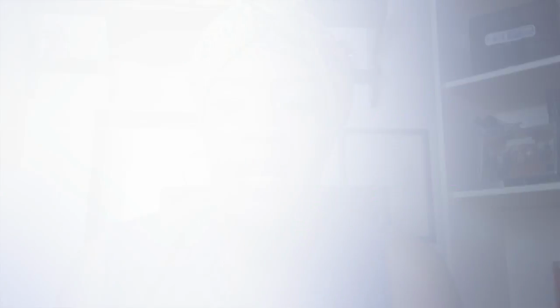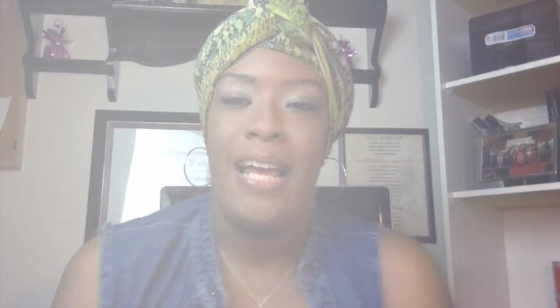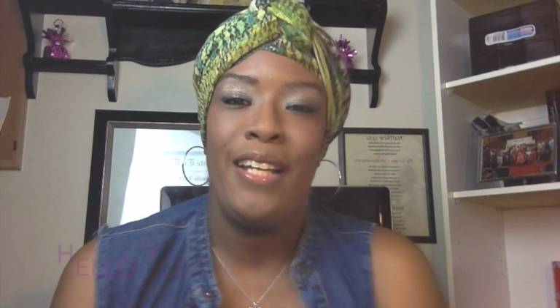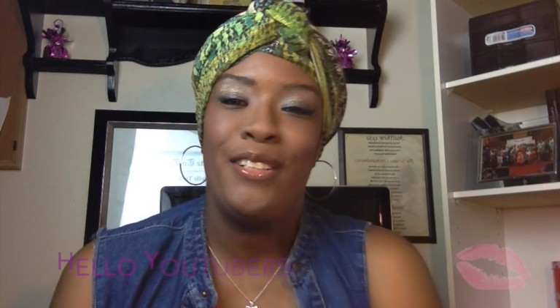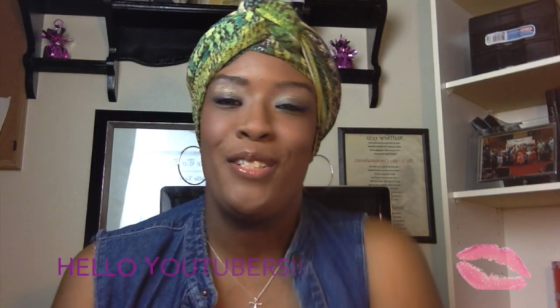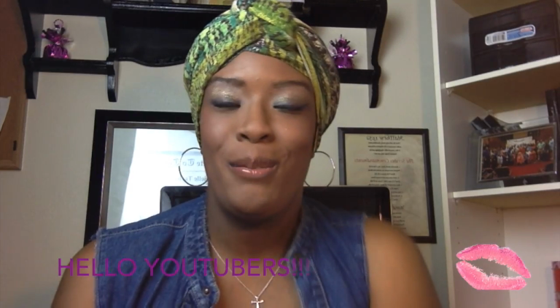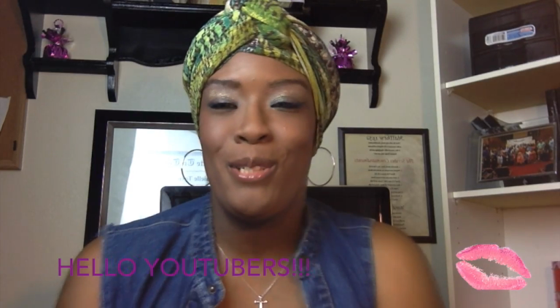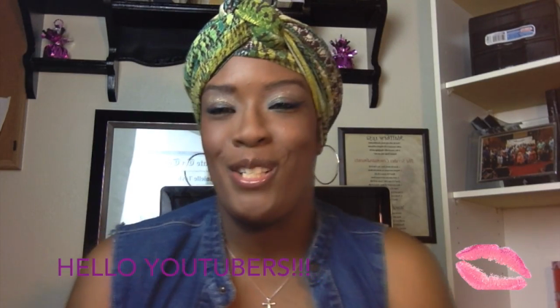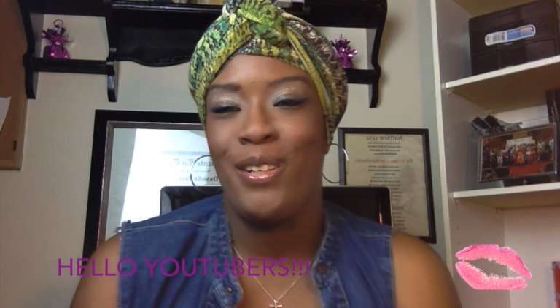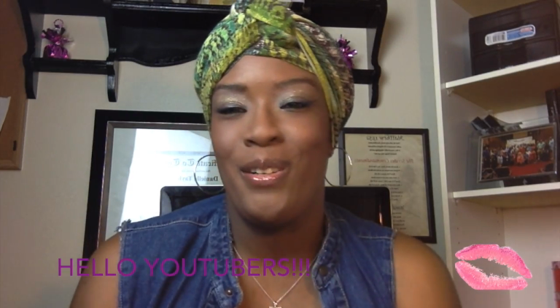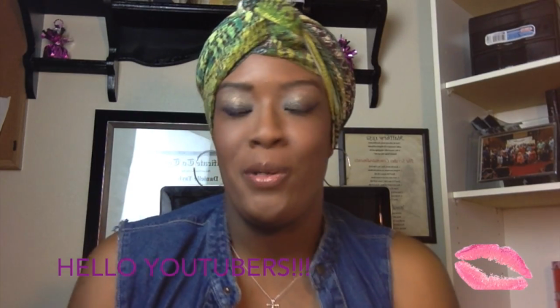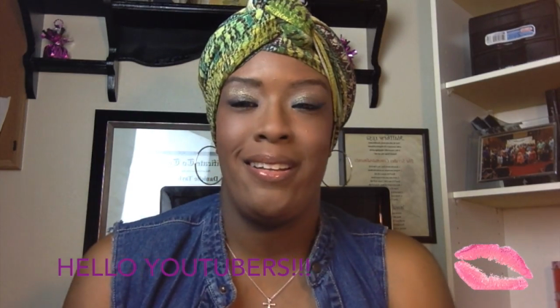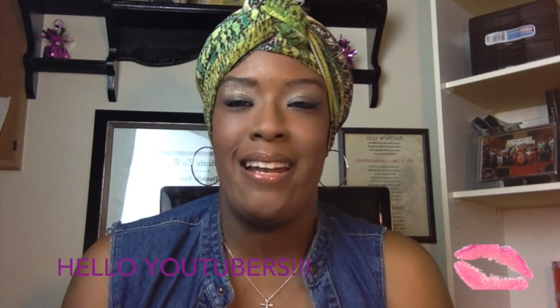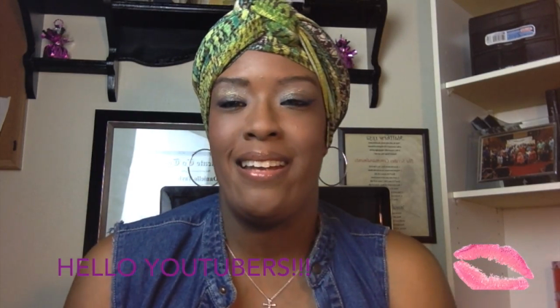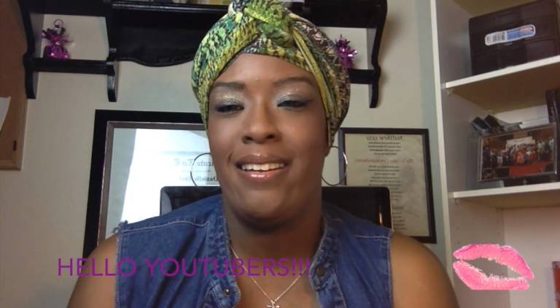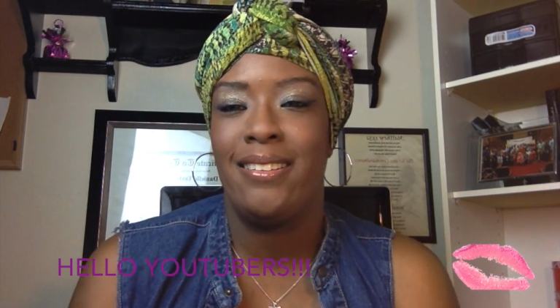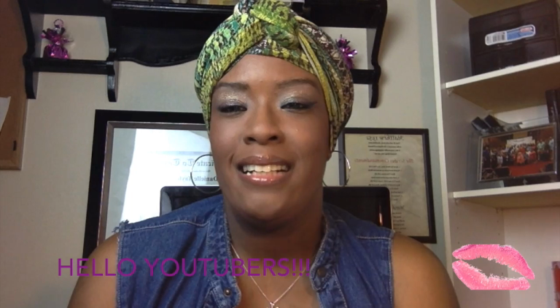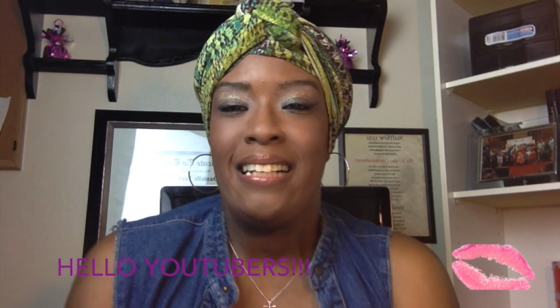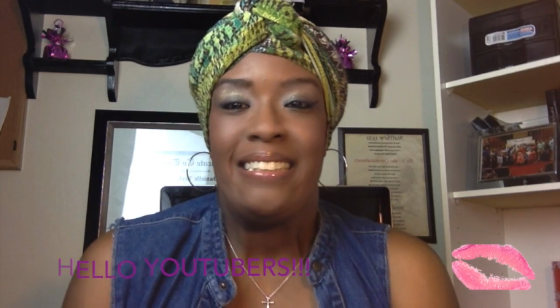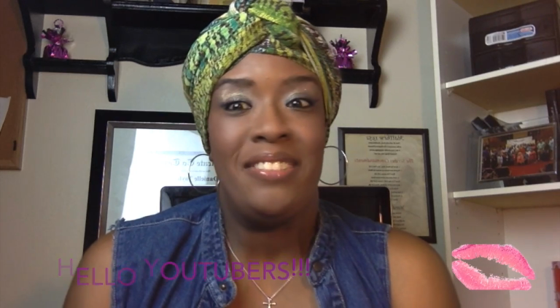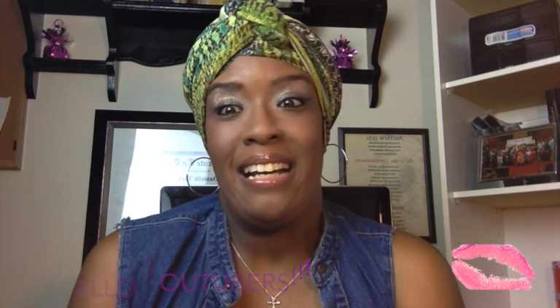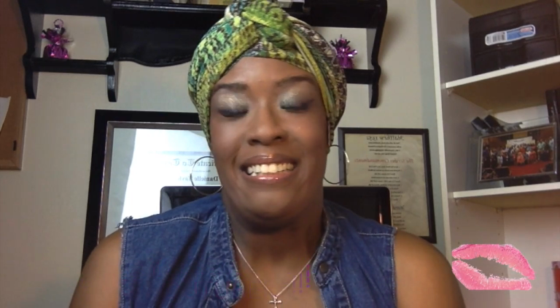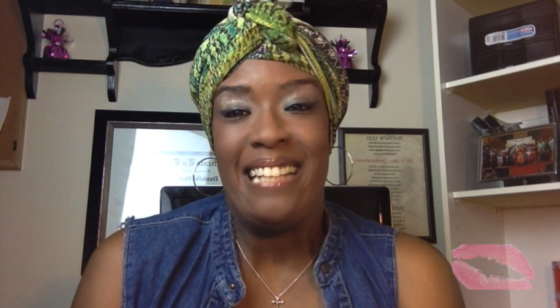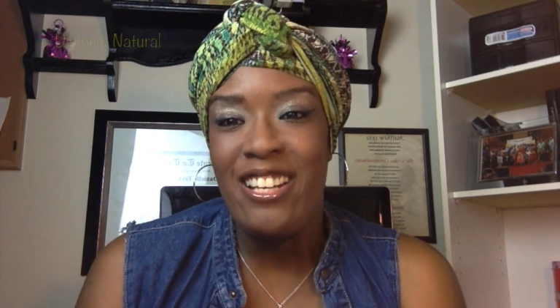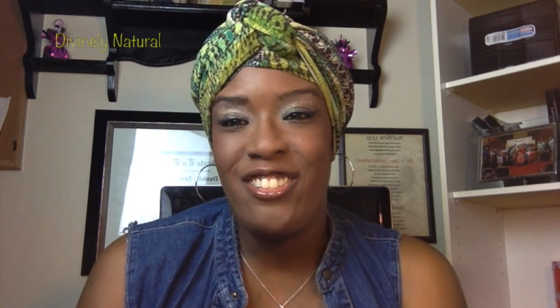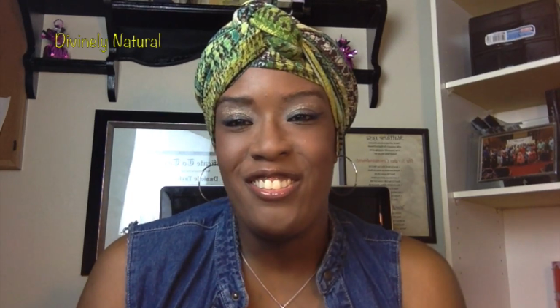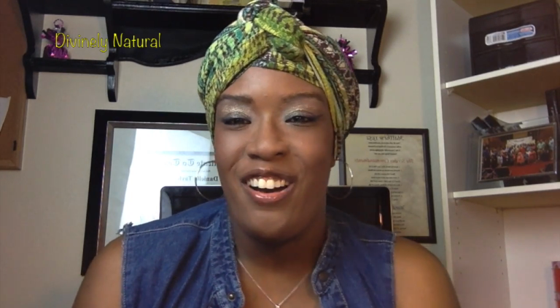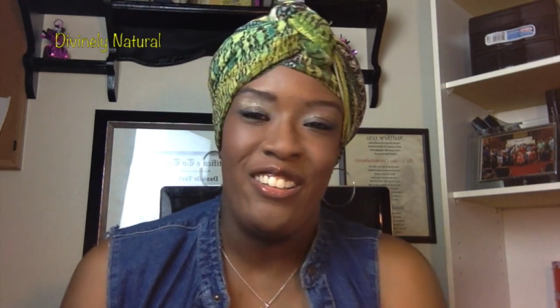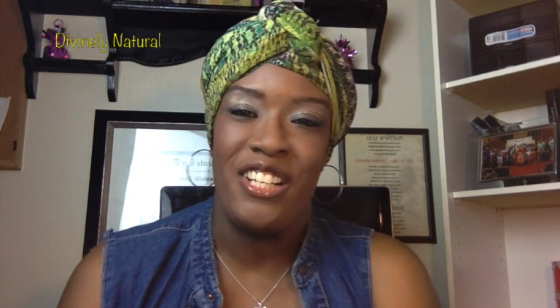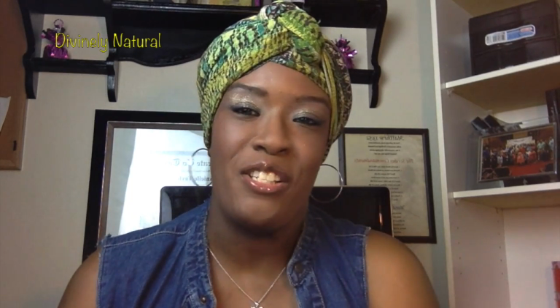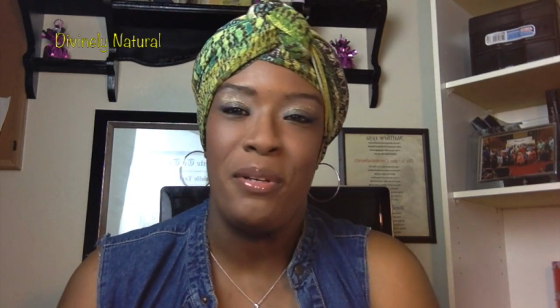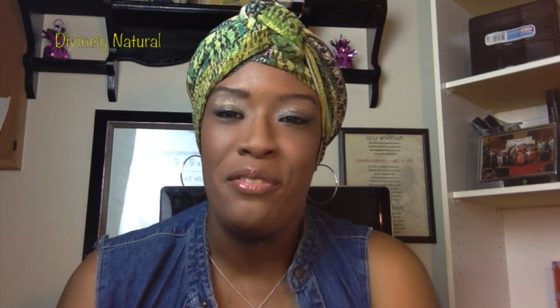Hello YouTubers, it's your girl Ornitha Danielle, divinely natural, all things beautiful.